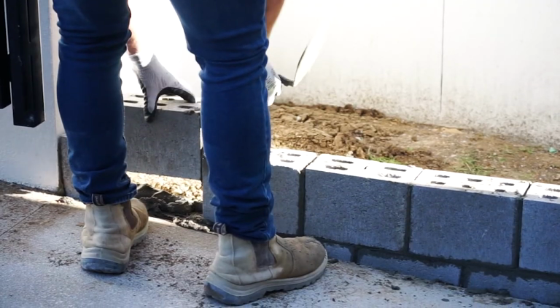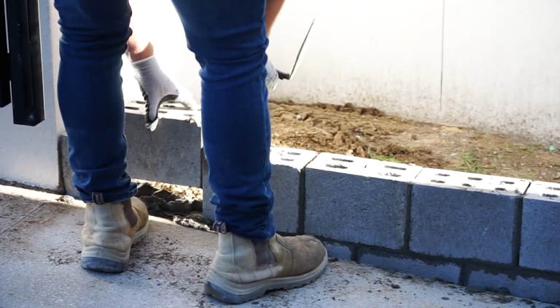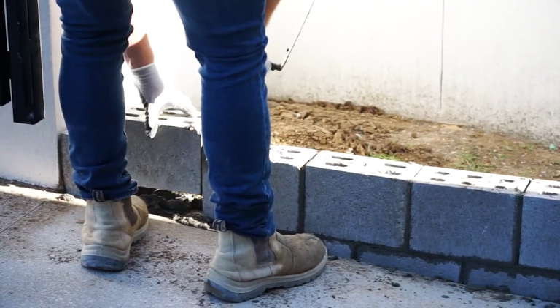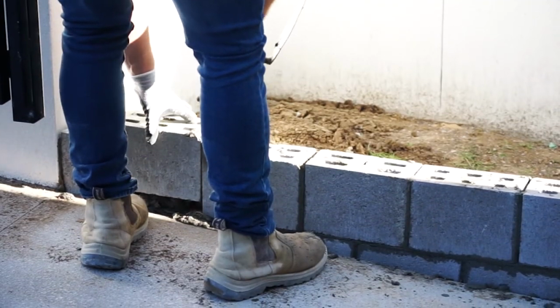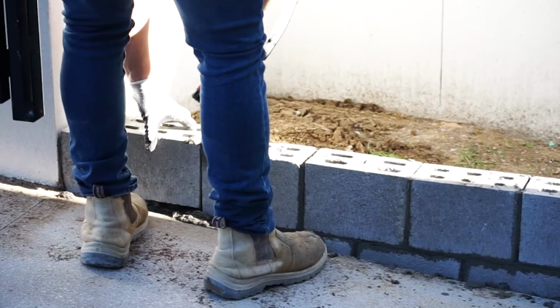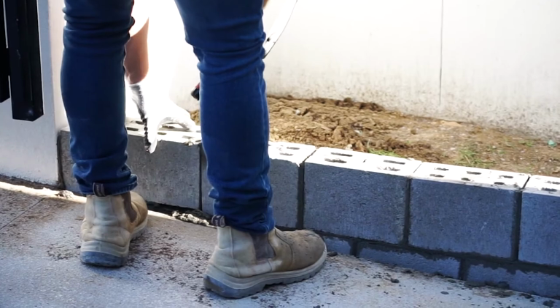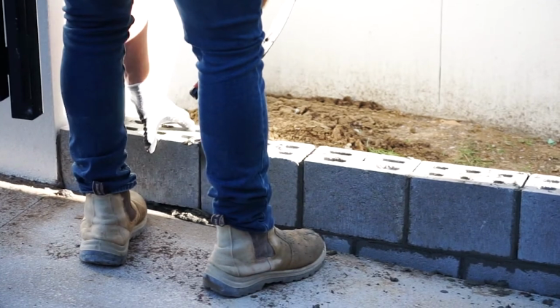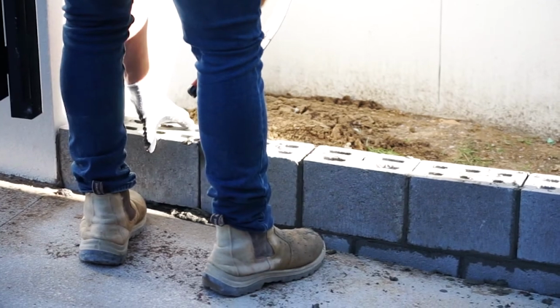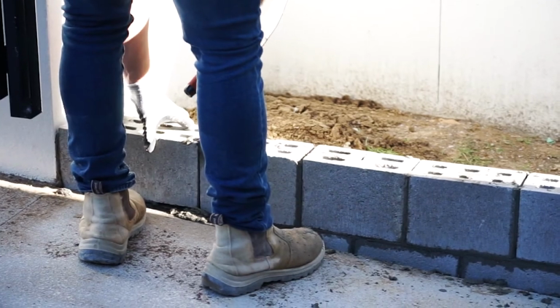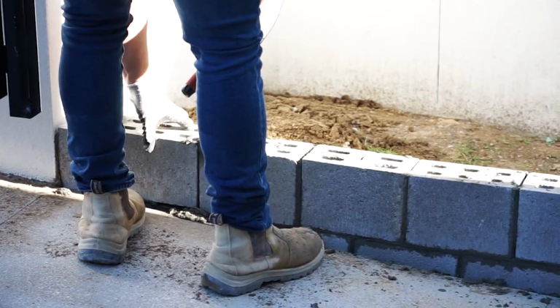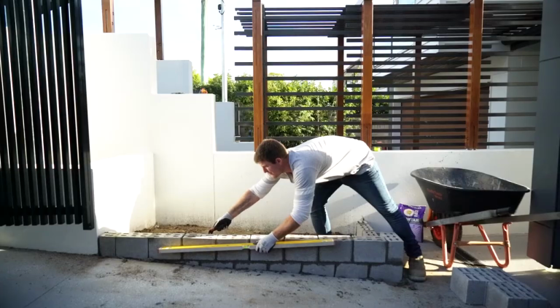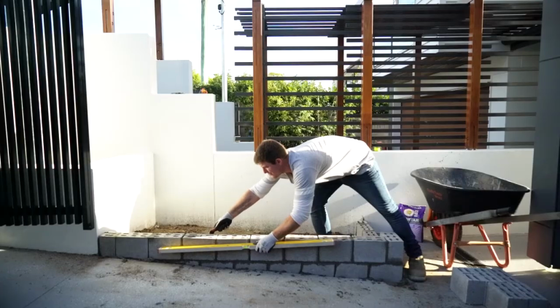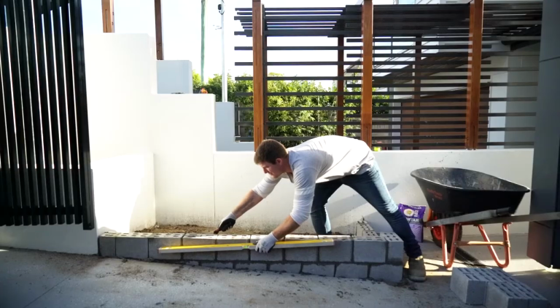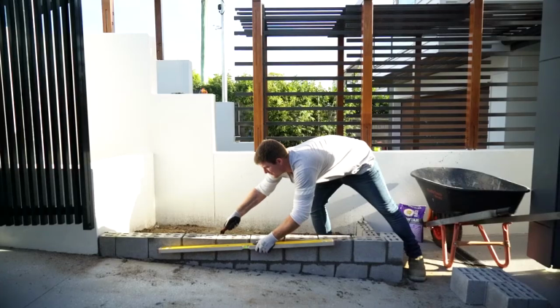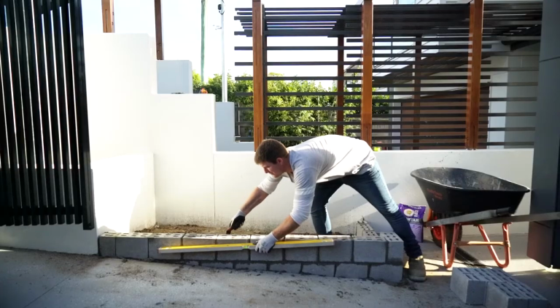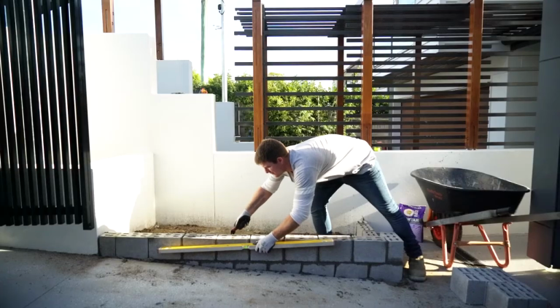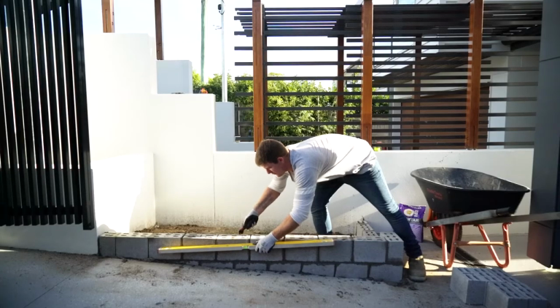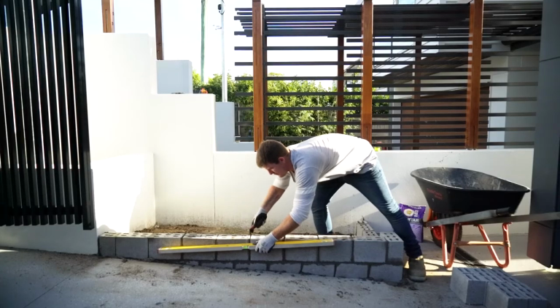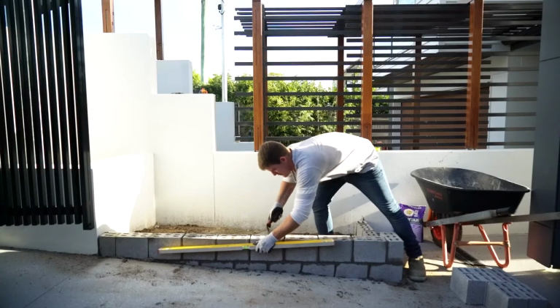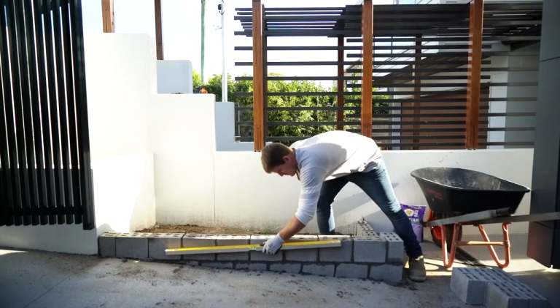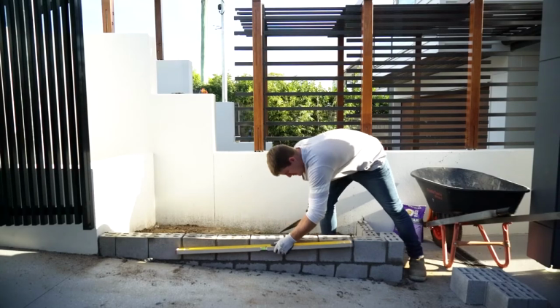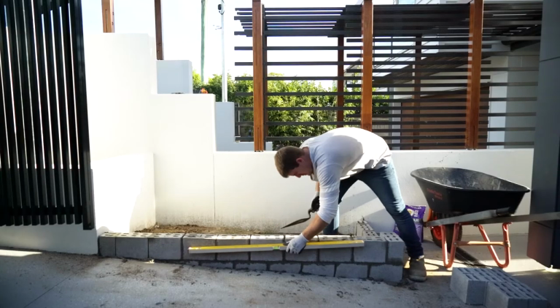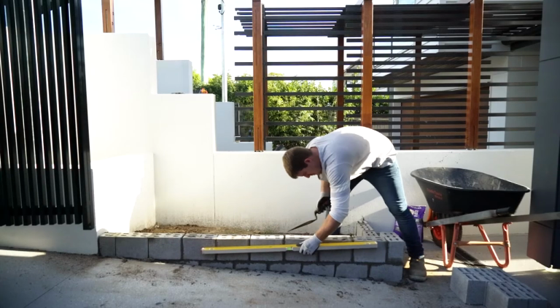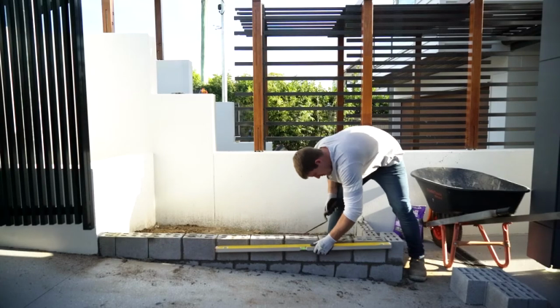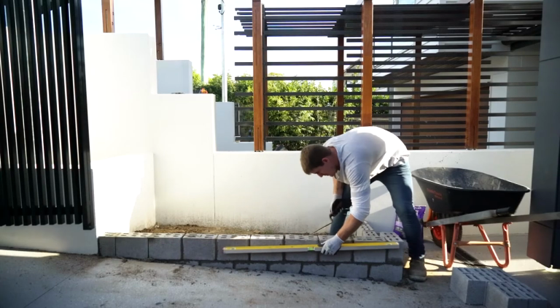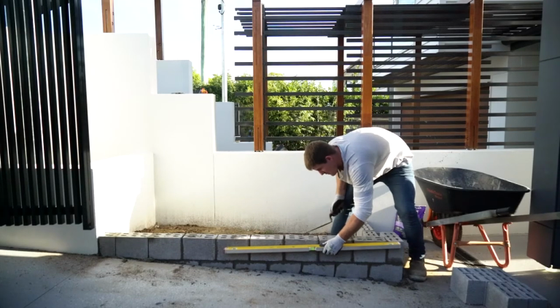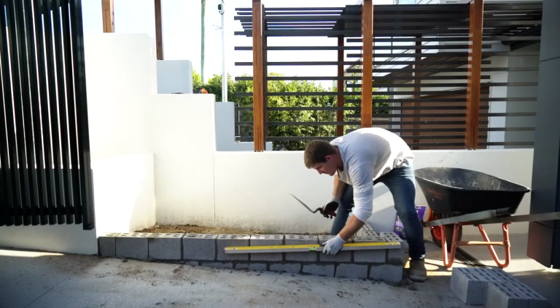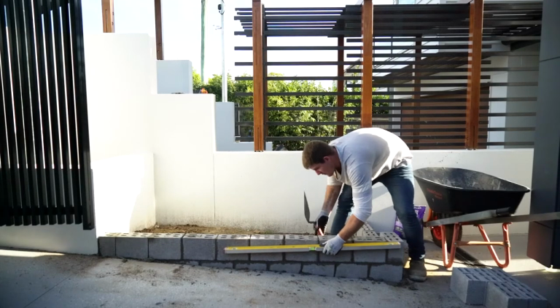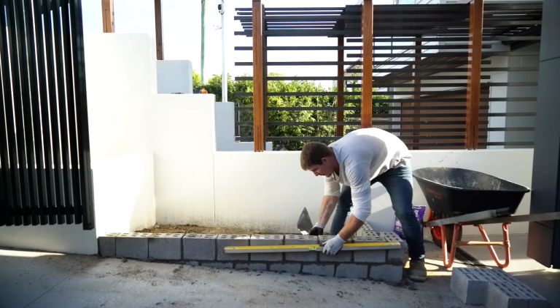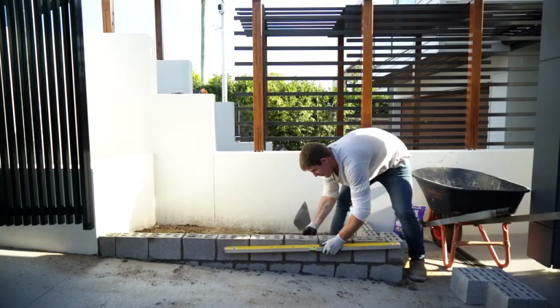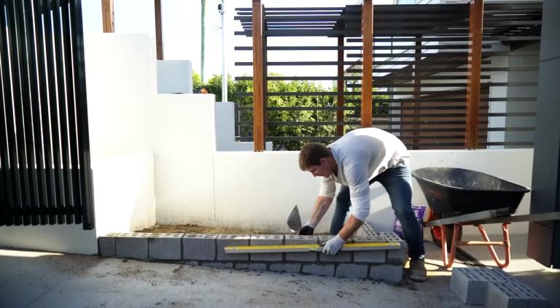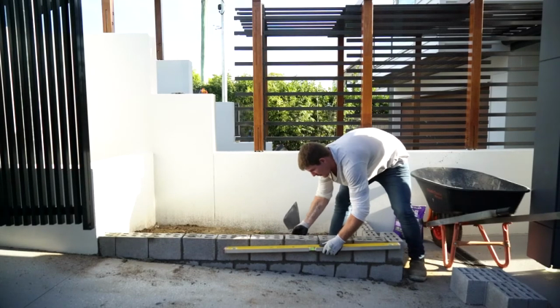We're on to our last brick. Allow to set completely — this should take roughly 24 hours.